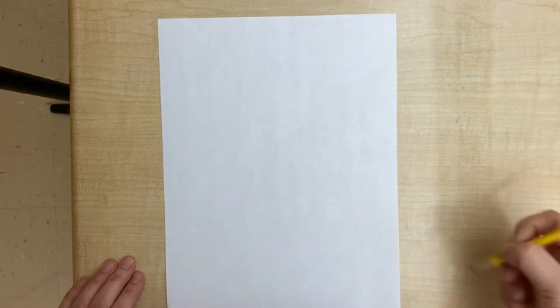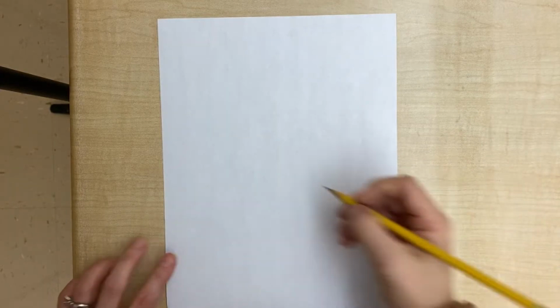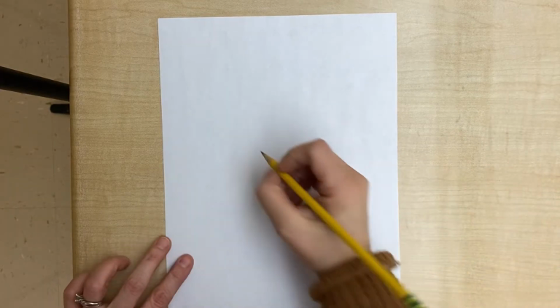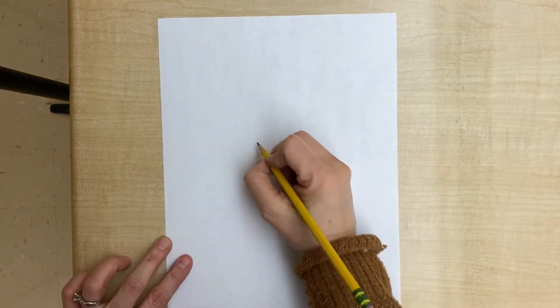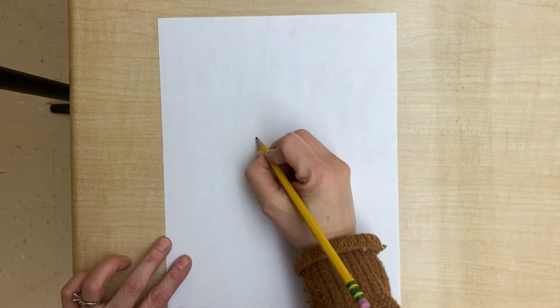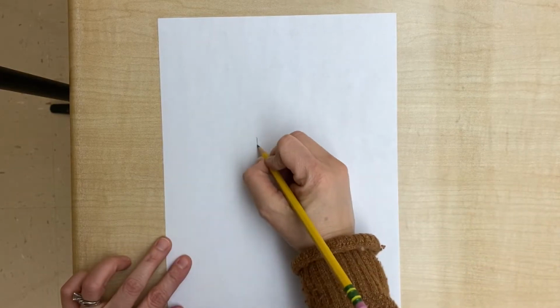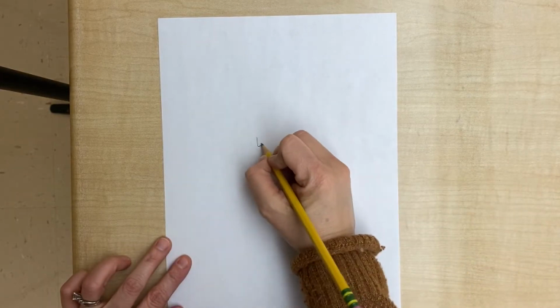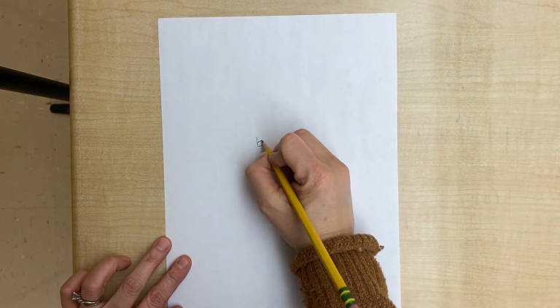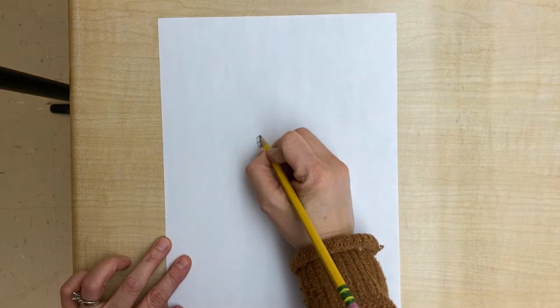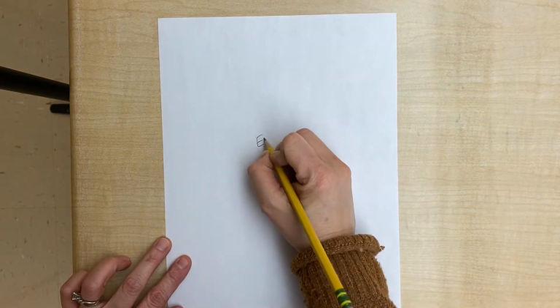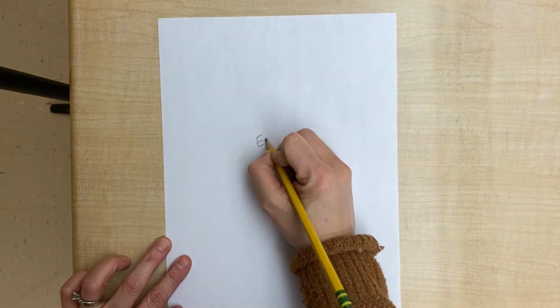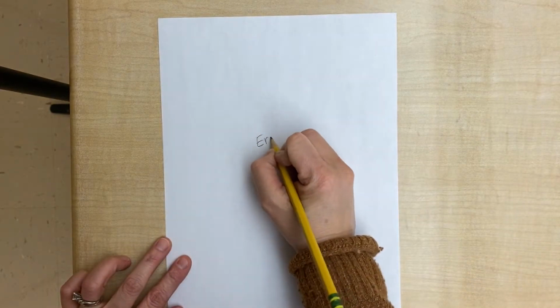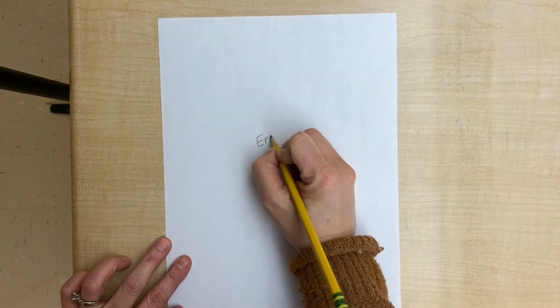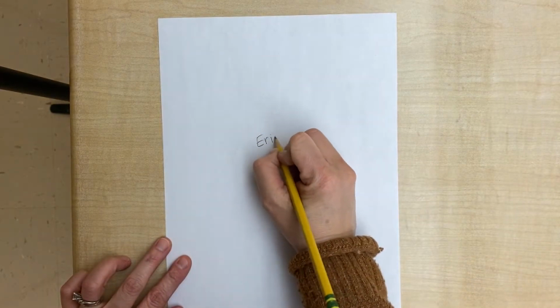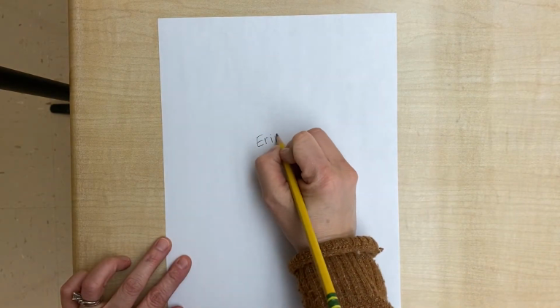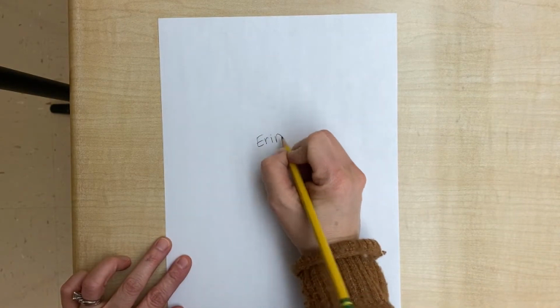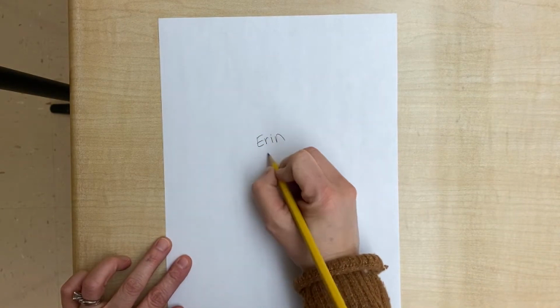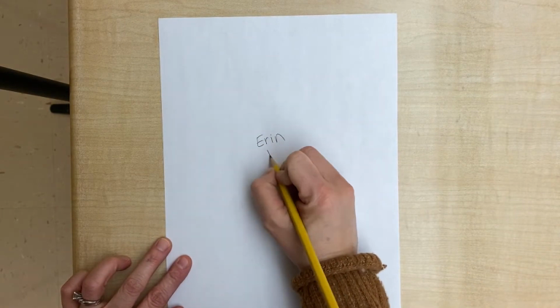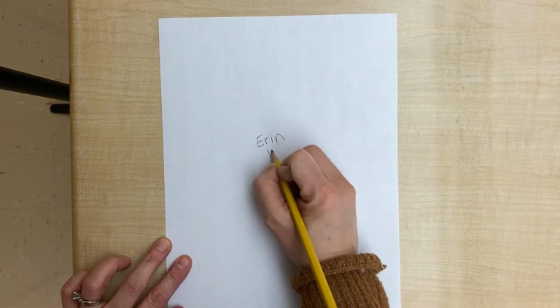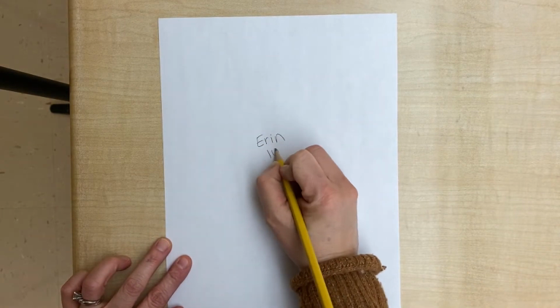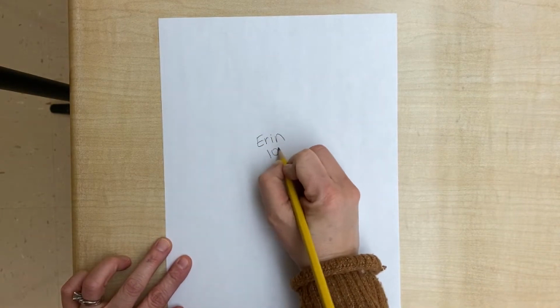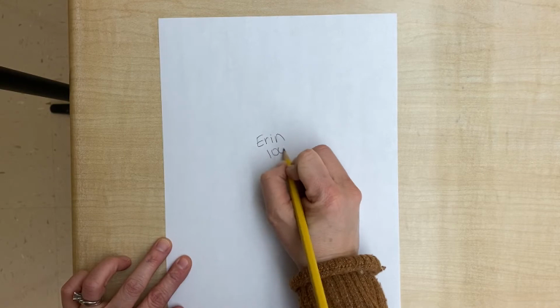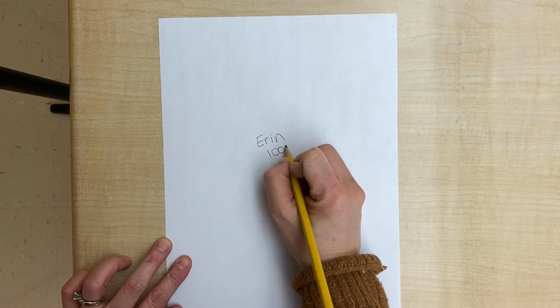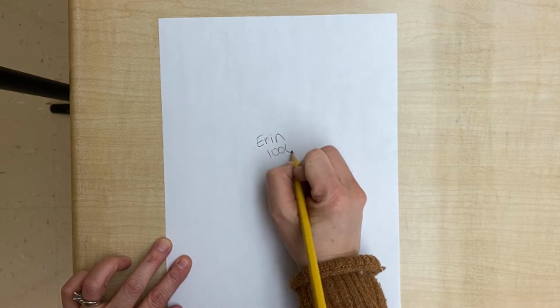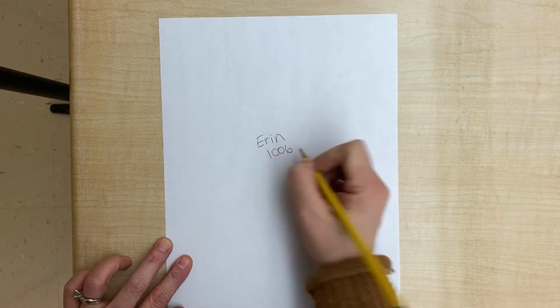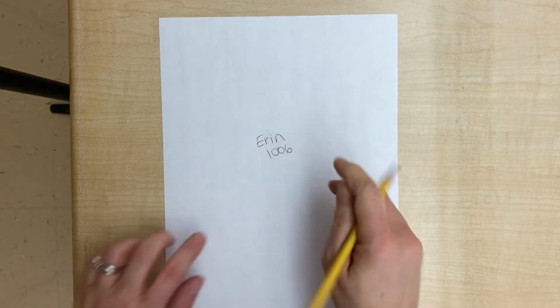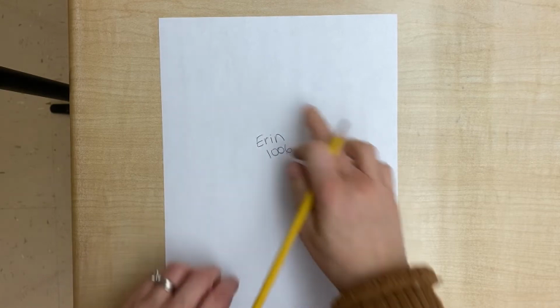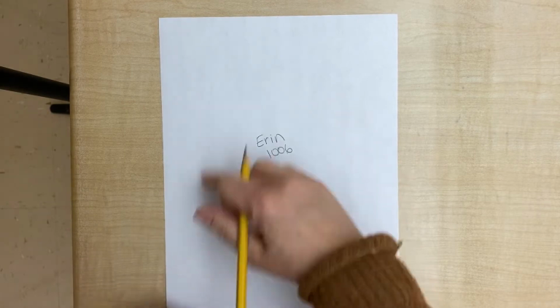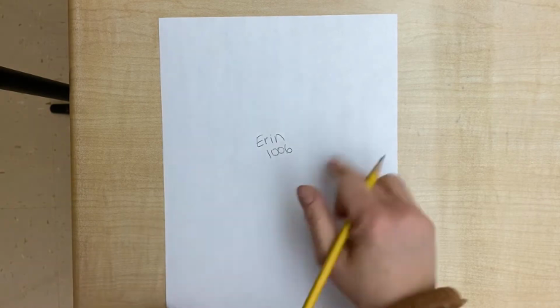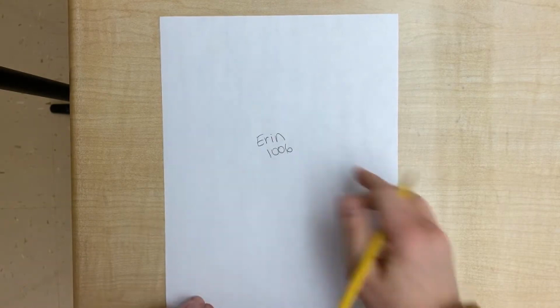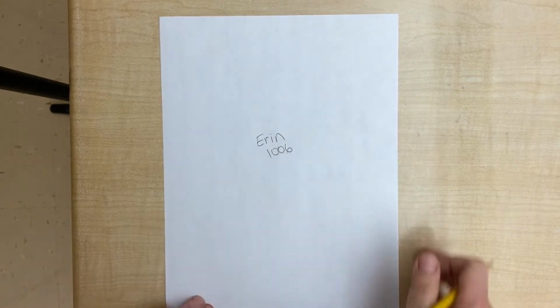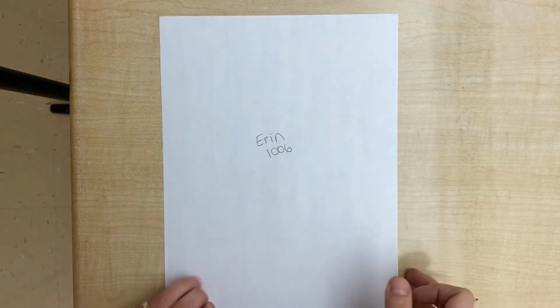Let's start with our name and our room number in the middle of the paper.